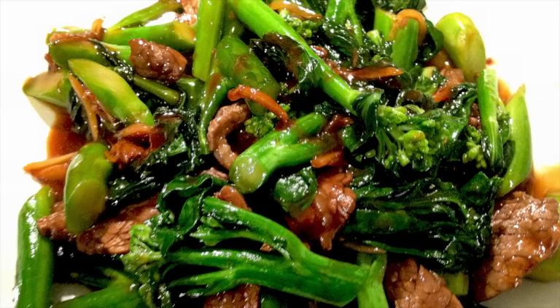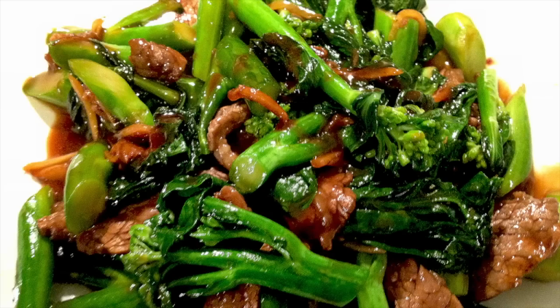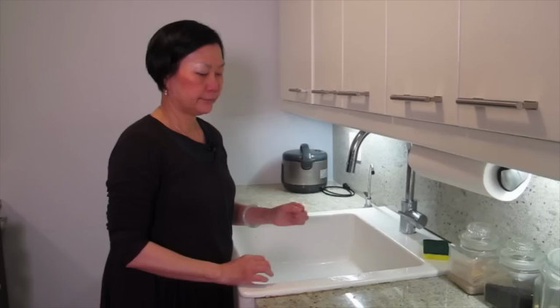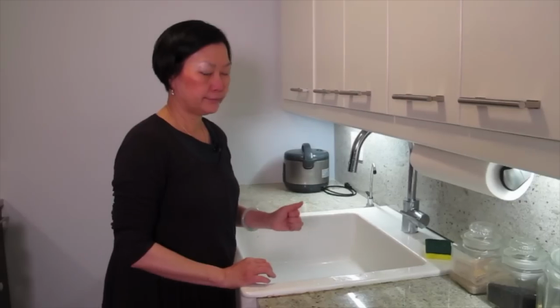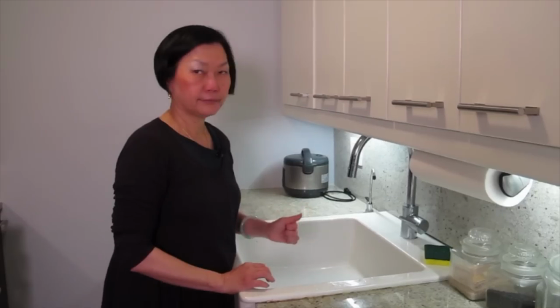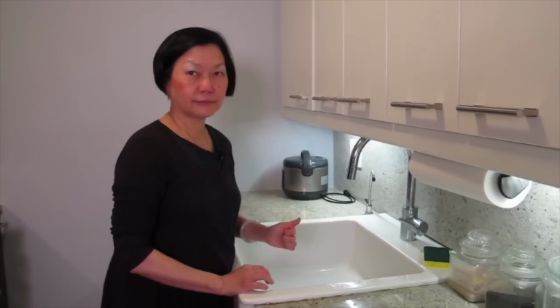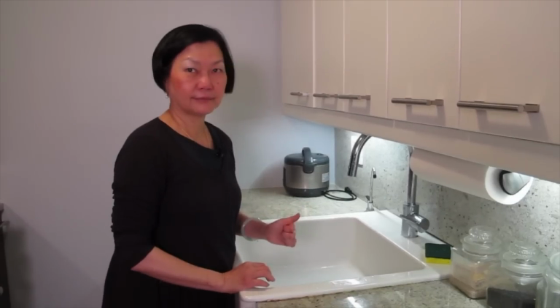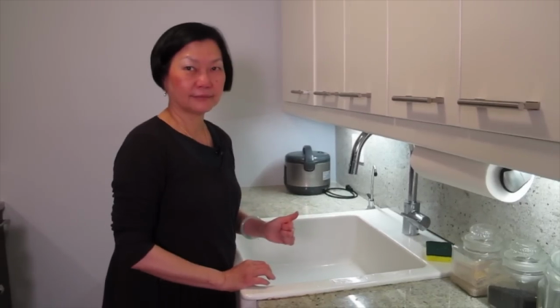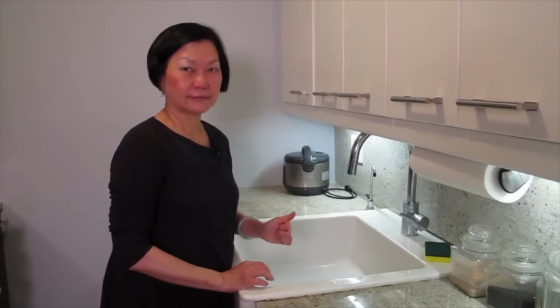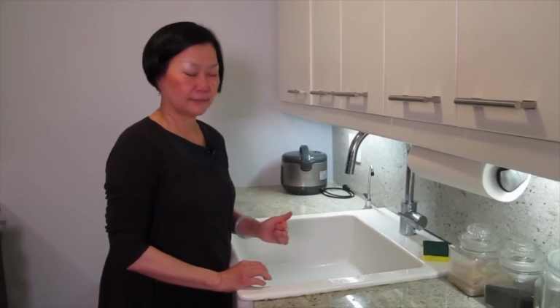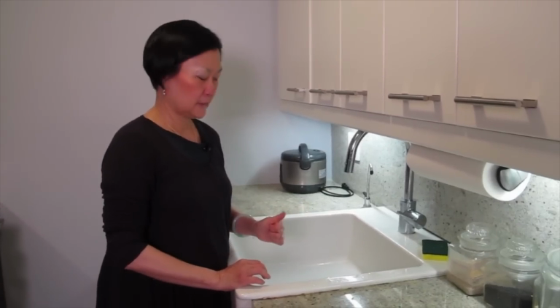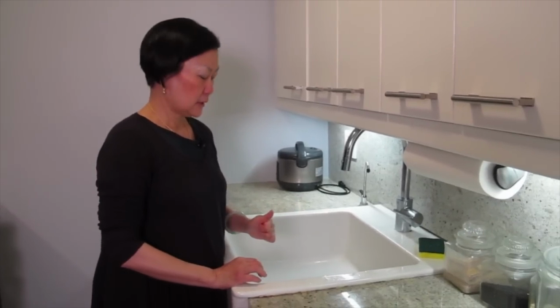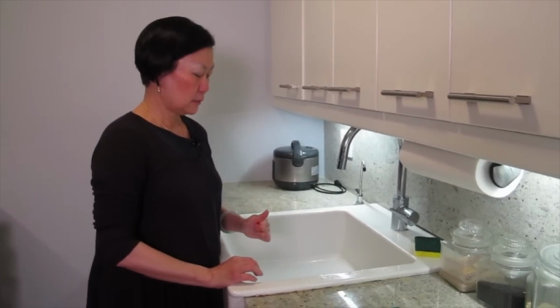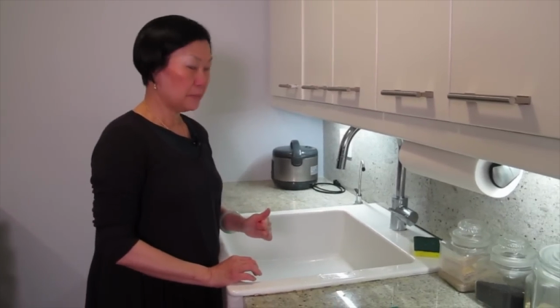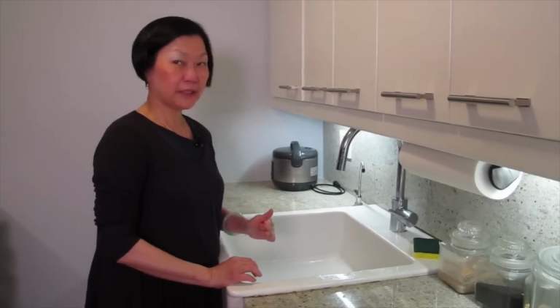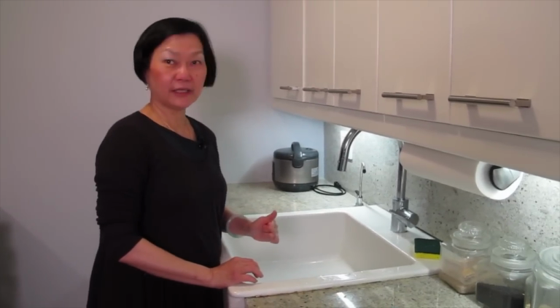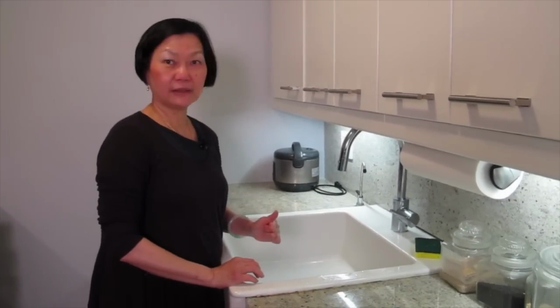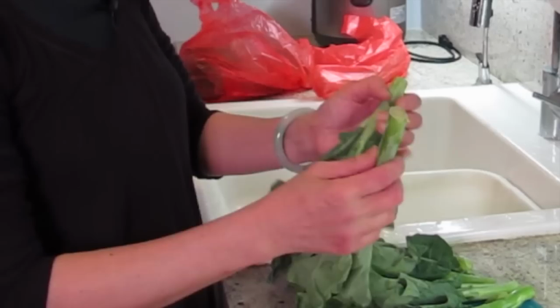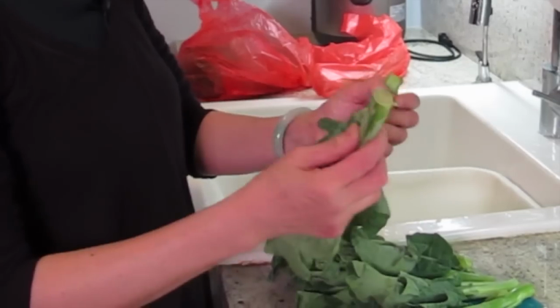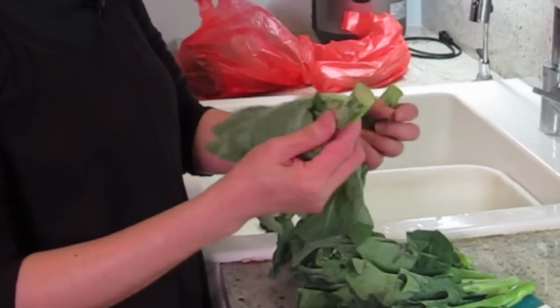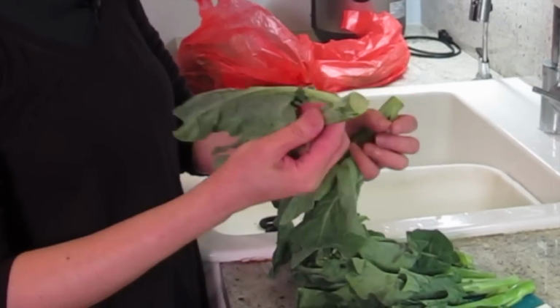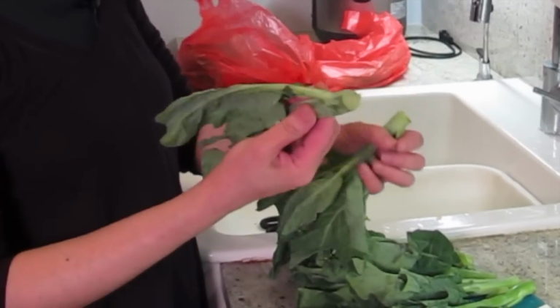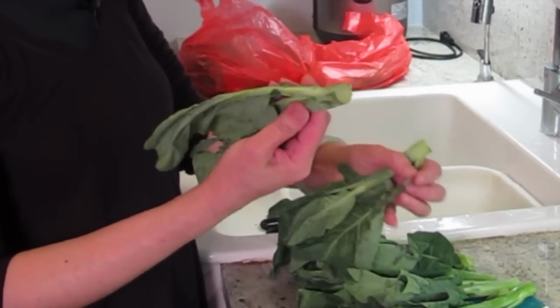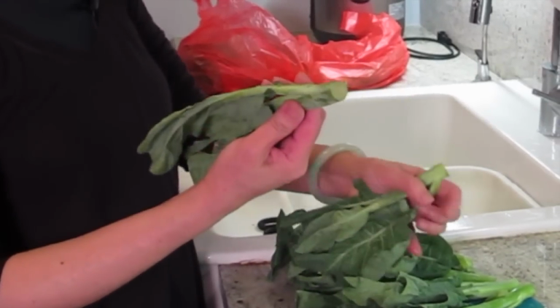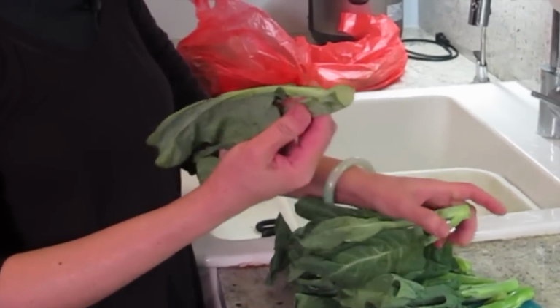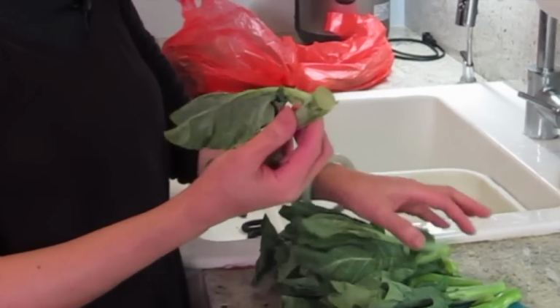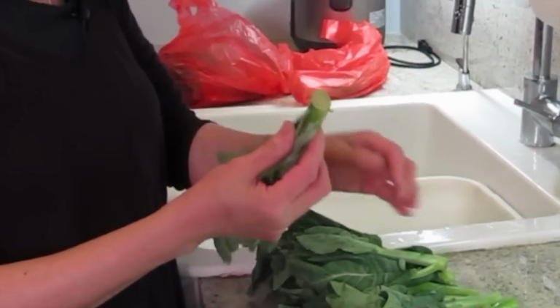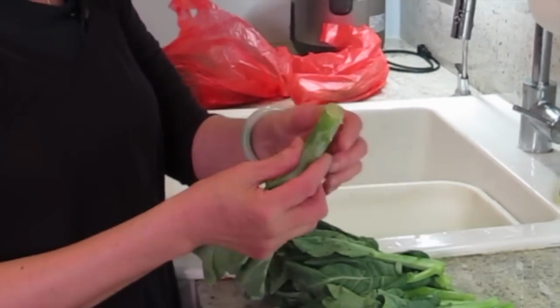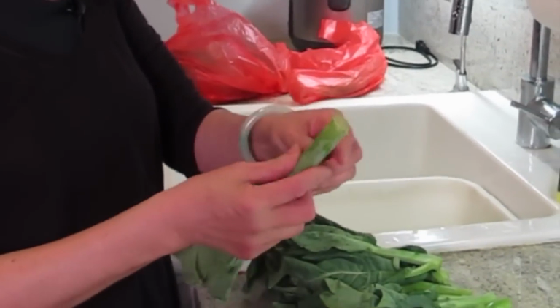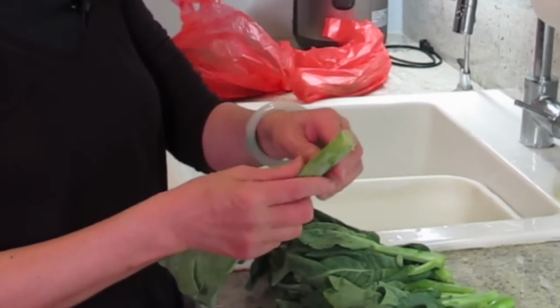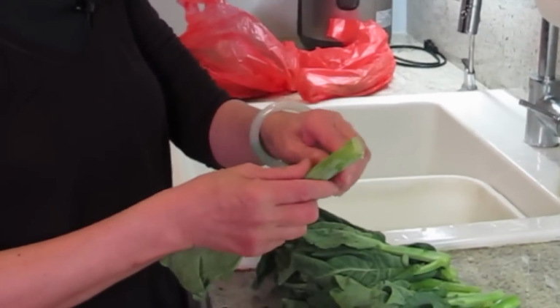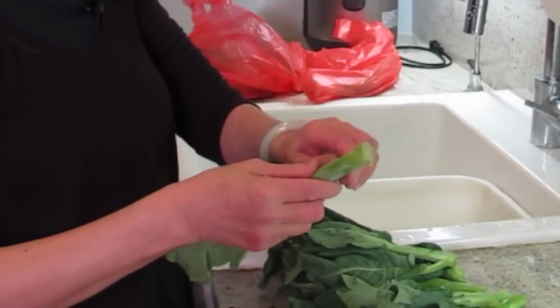What are we cooking today, Joyce? We're making stir-fry Chinese broccoli with beef.